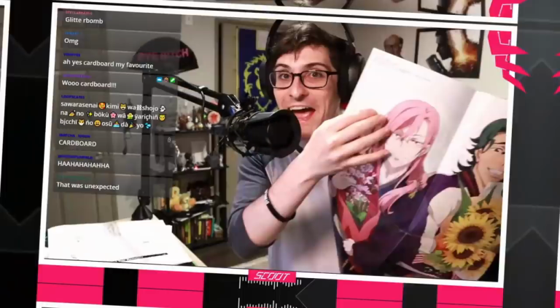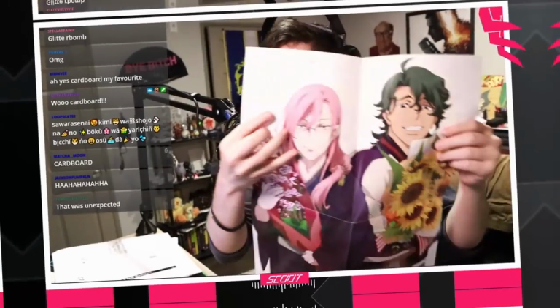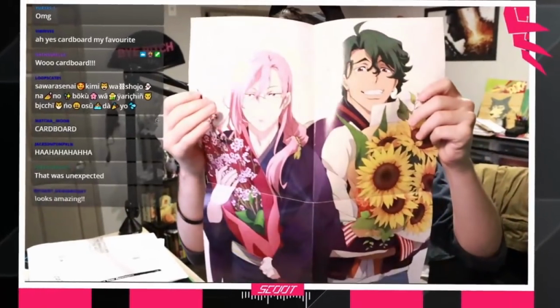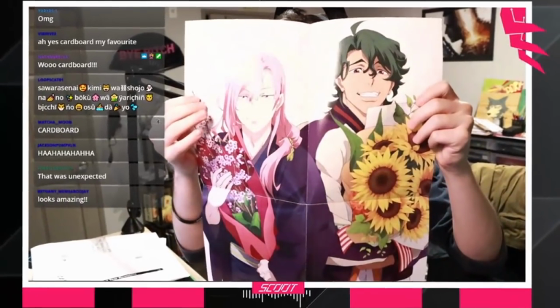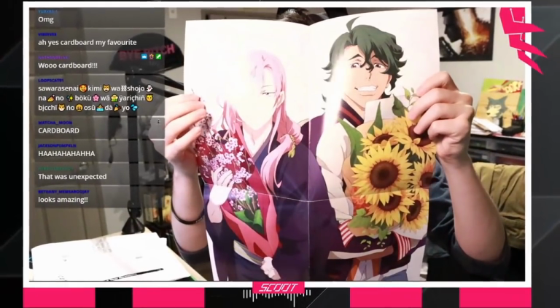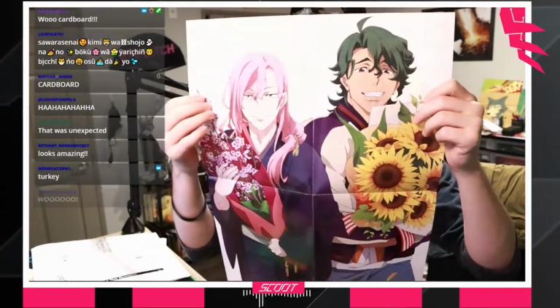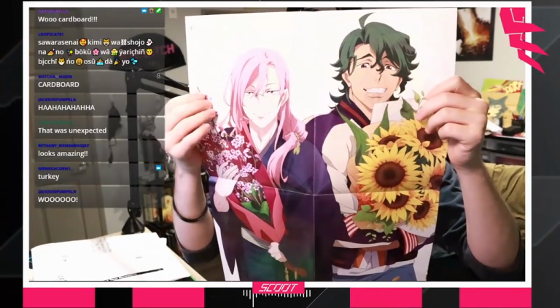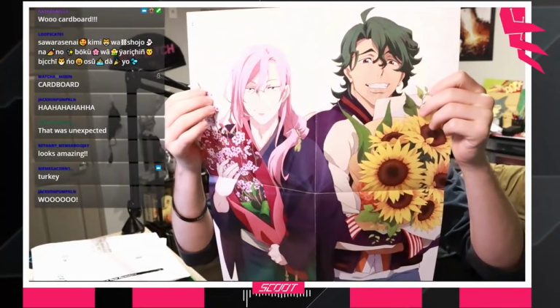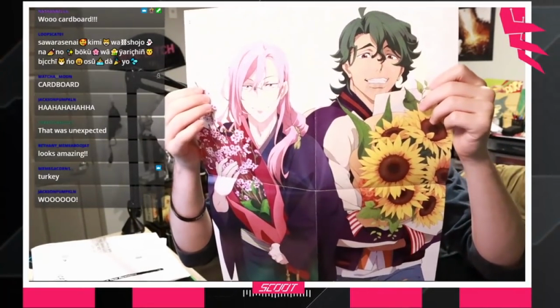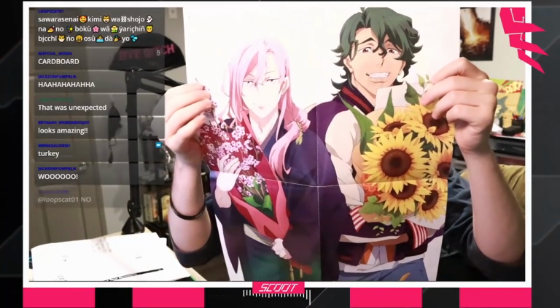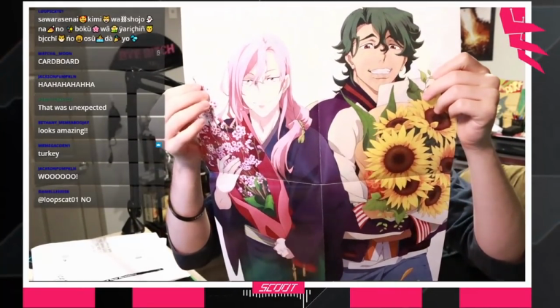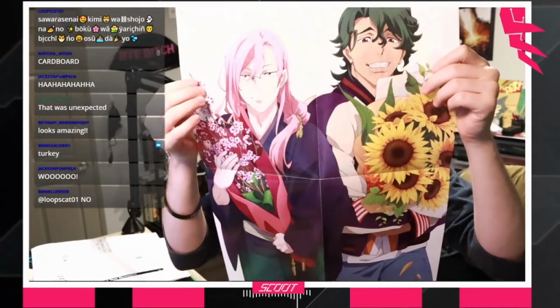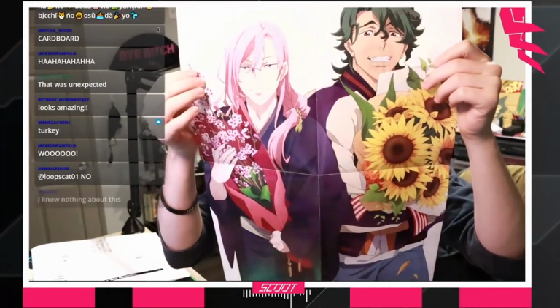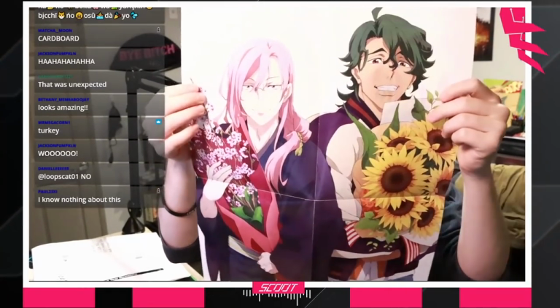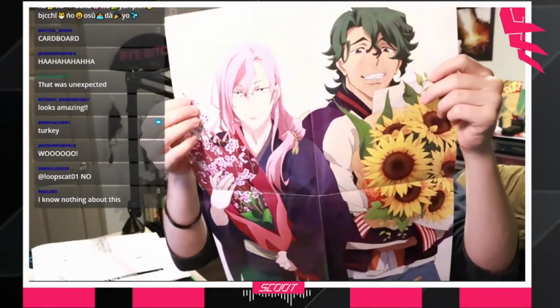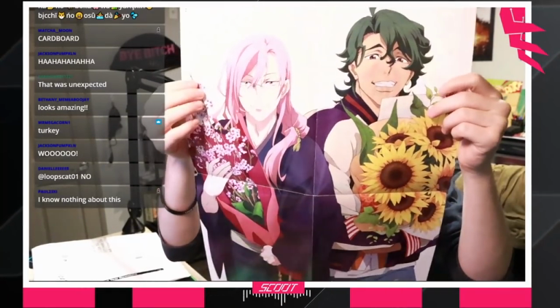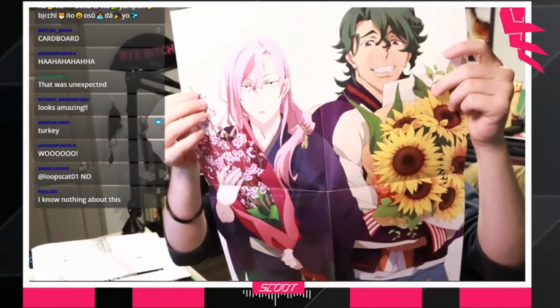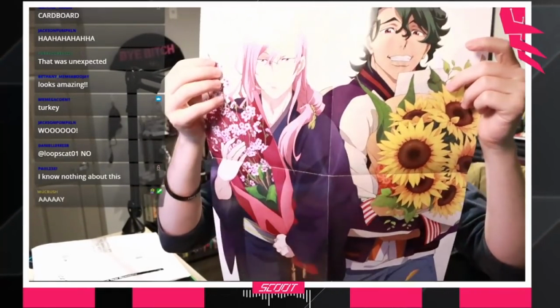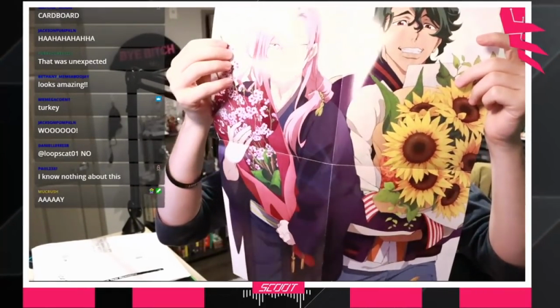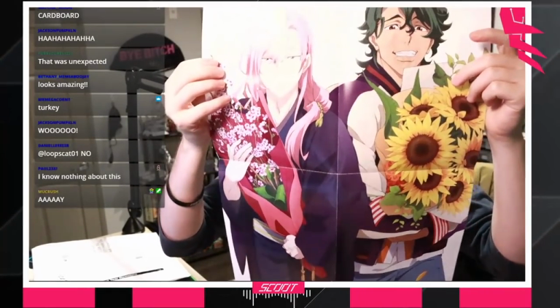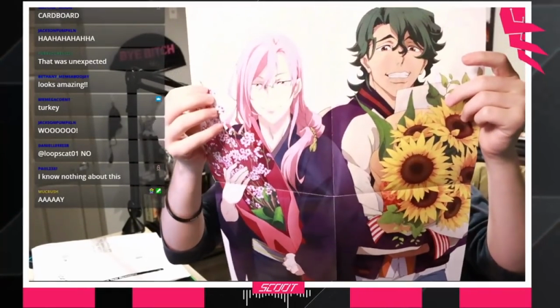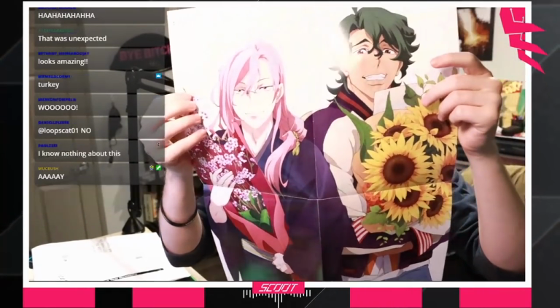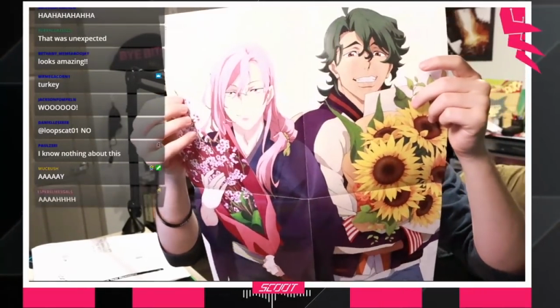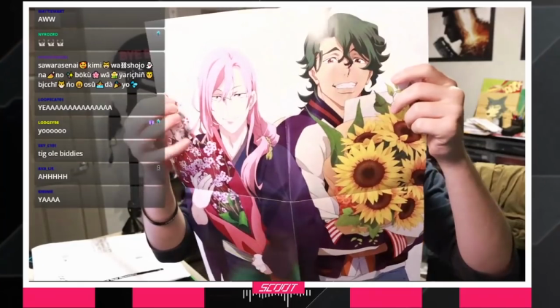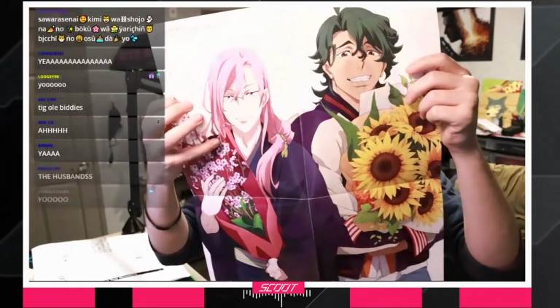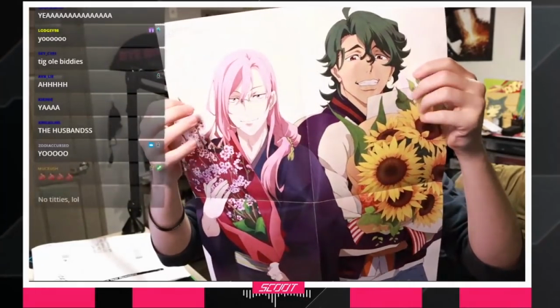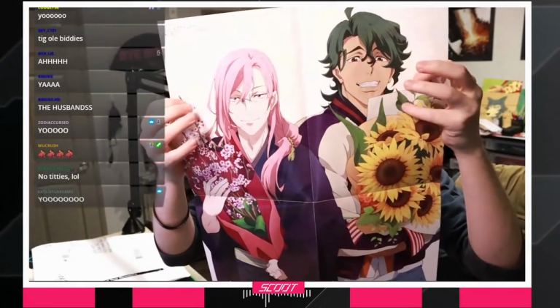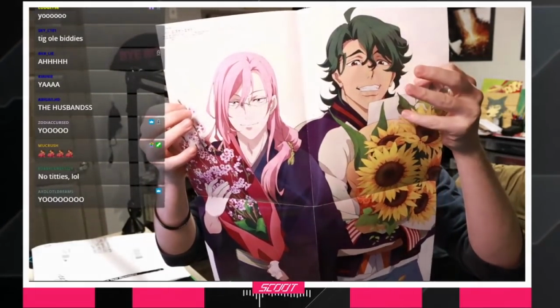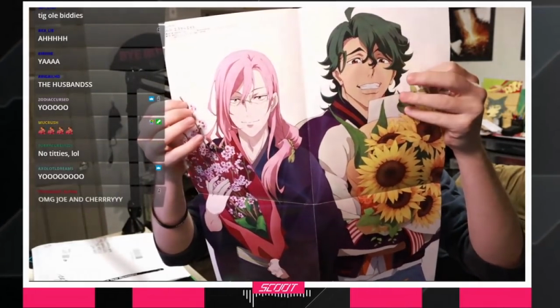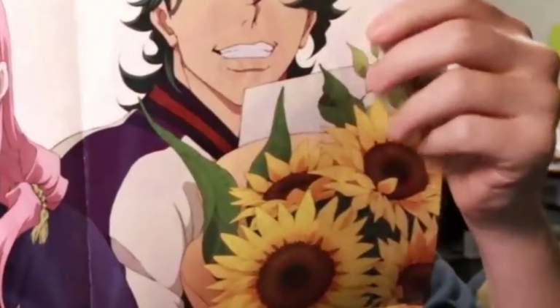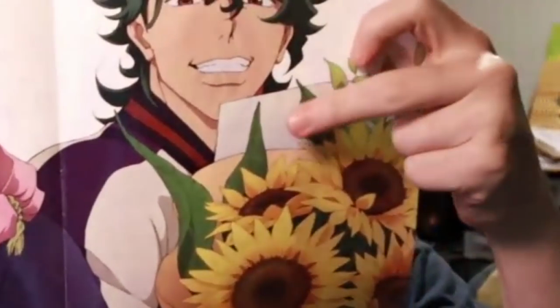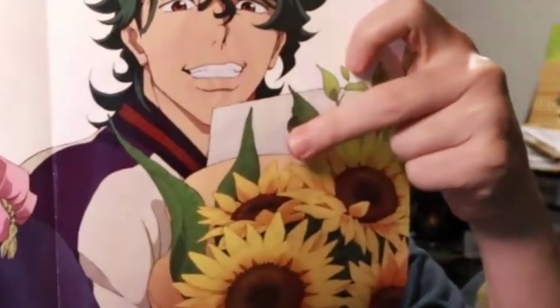Bam! It's not Love Live, is it? It's a Matcha Blossom poster. There are big anime titties right here.